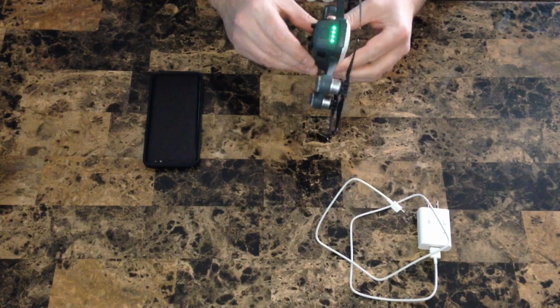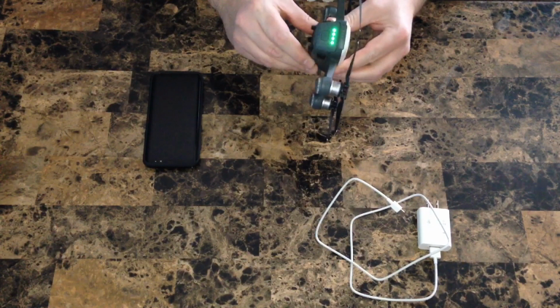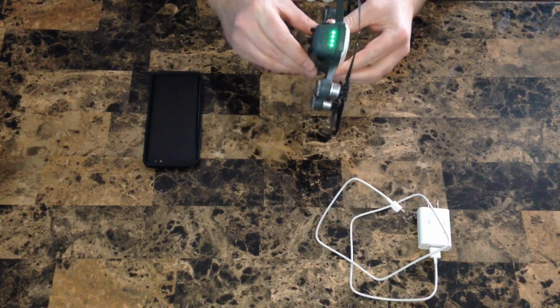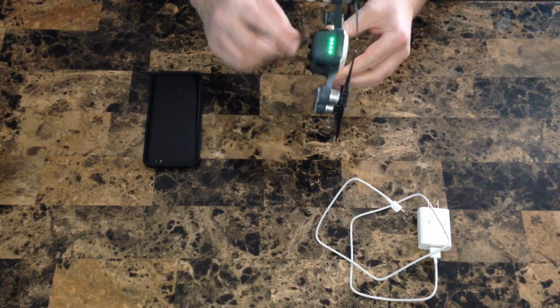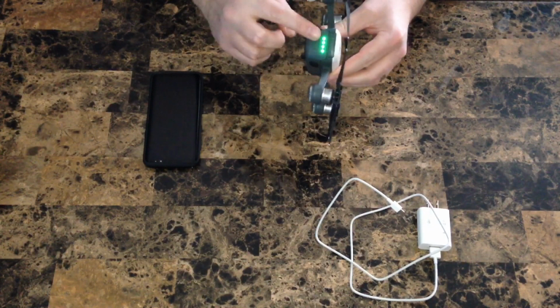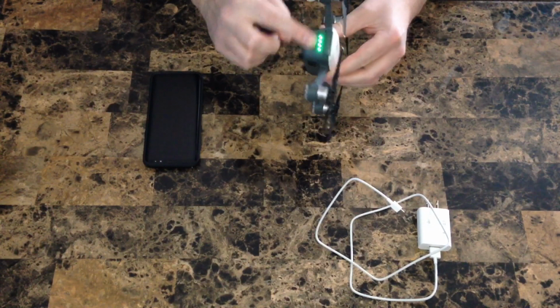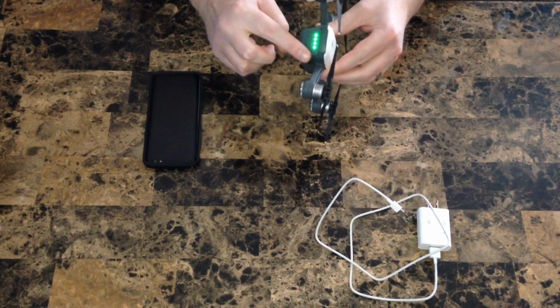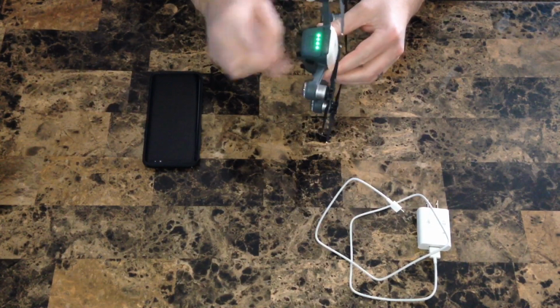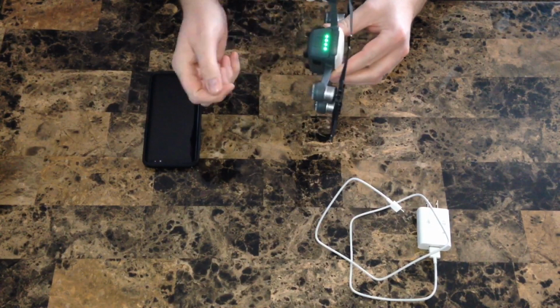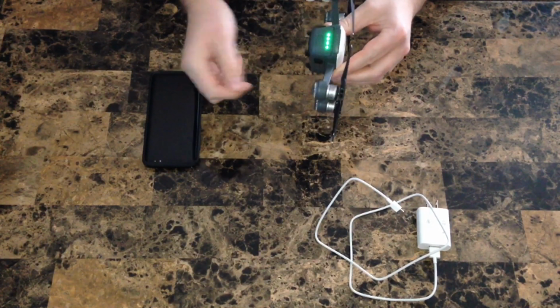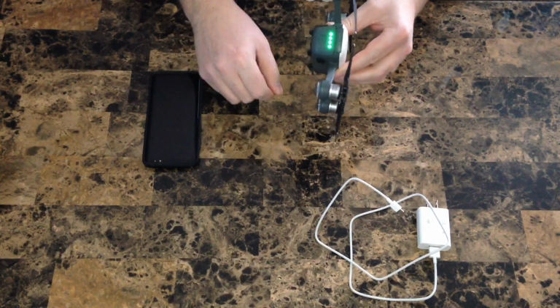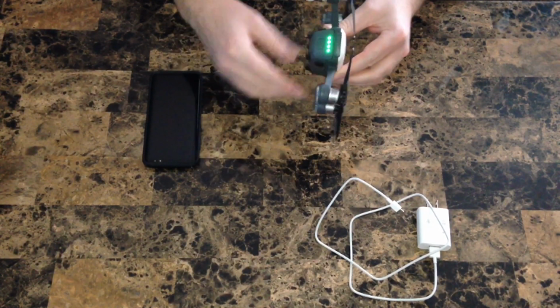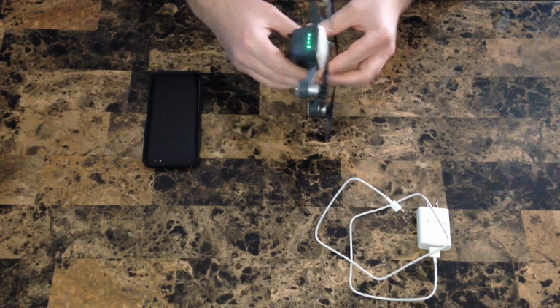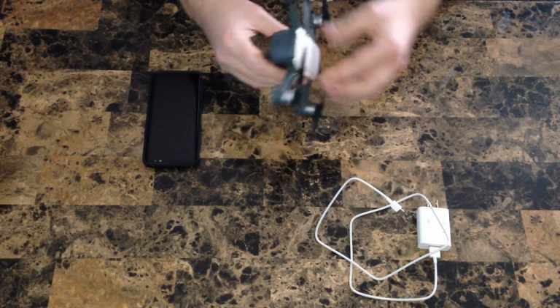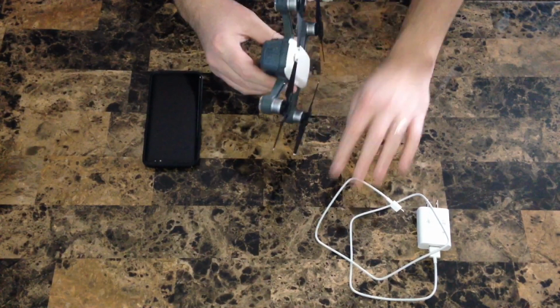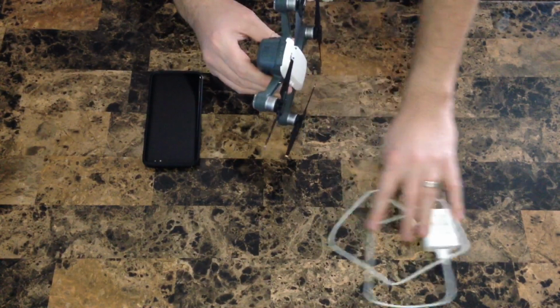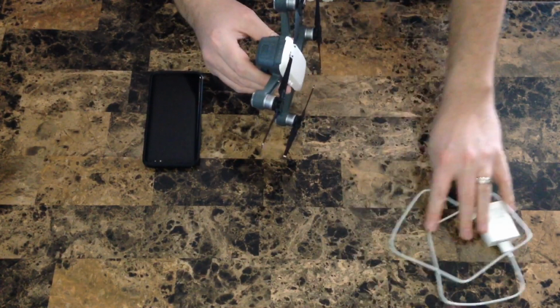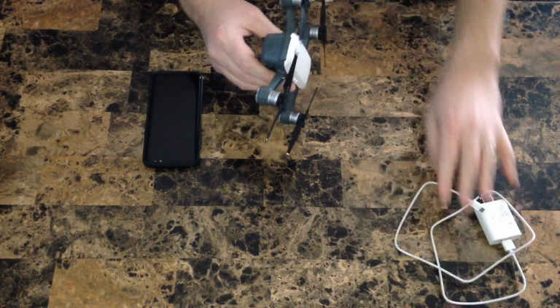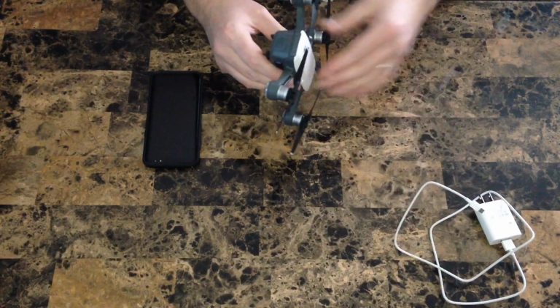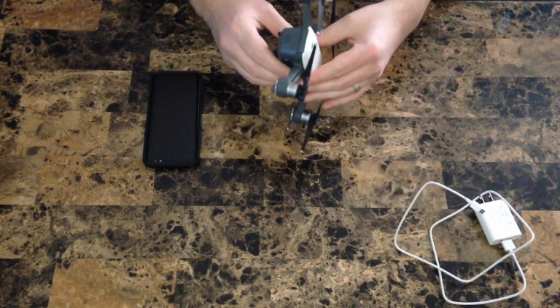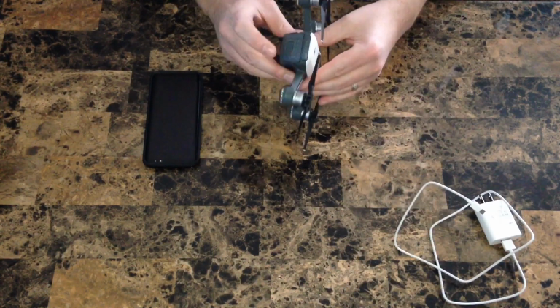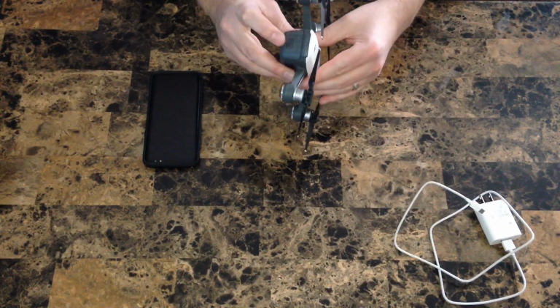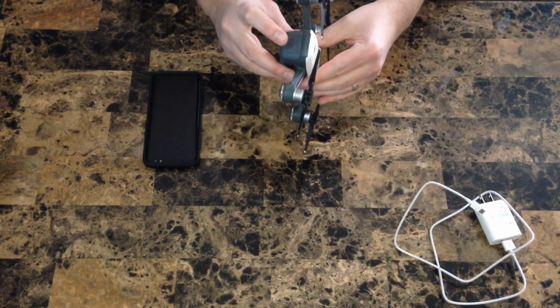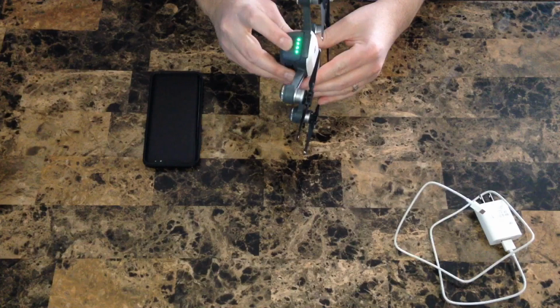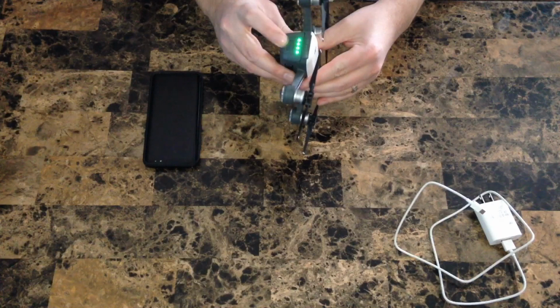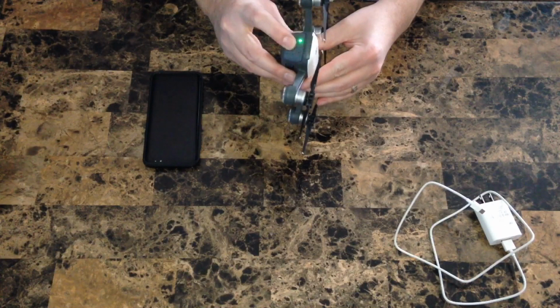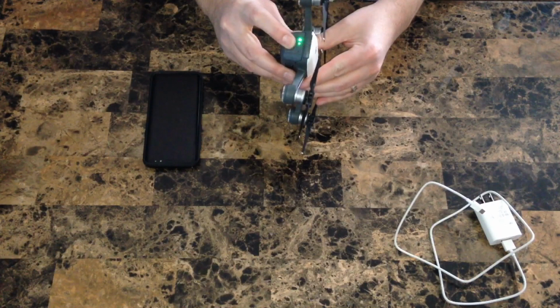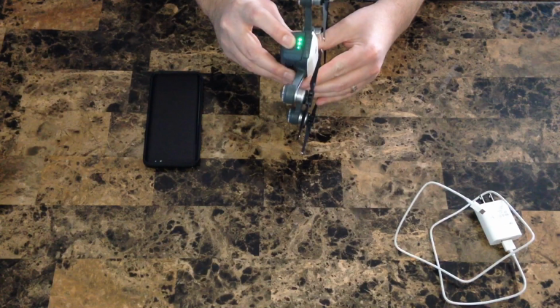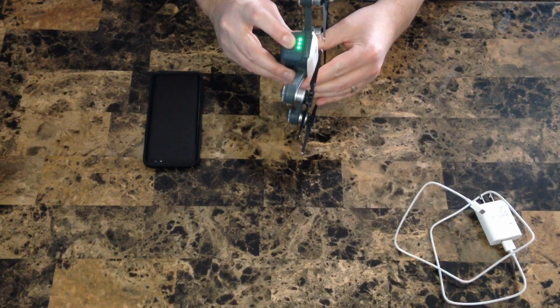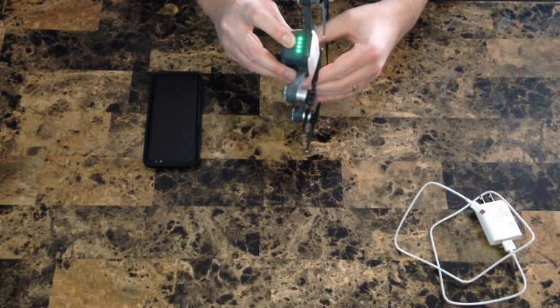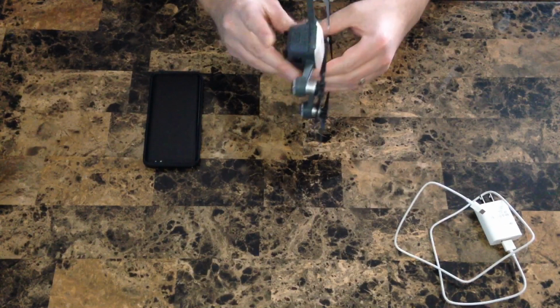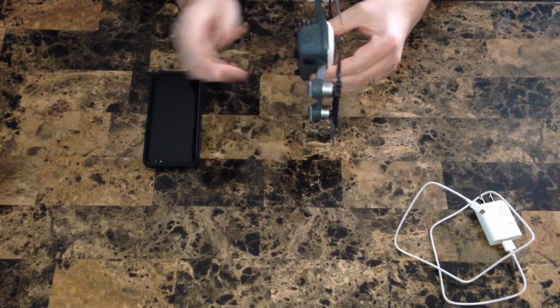Let's turn it on by pushing once, and then pushing a second time and holding.